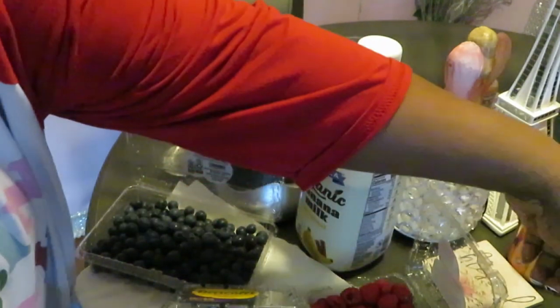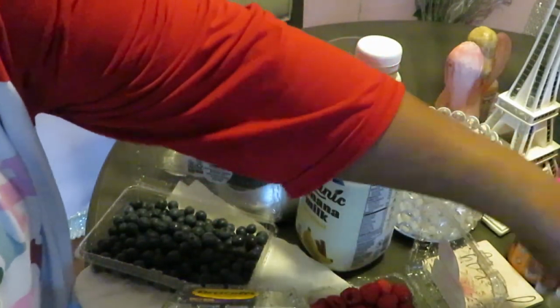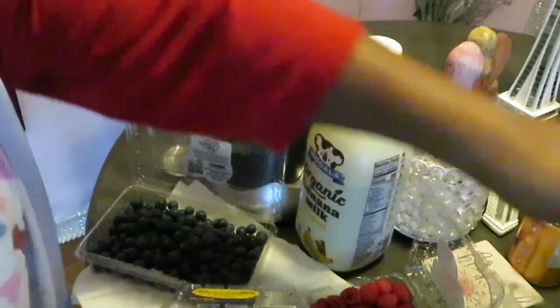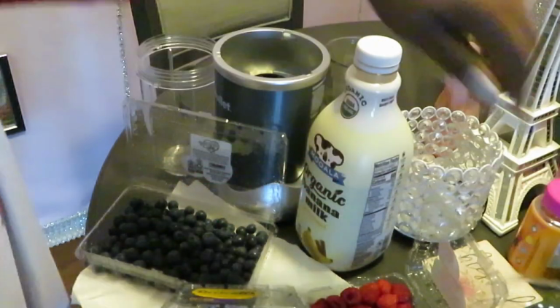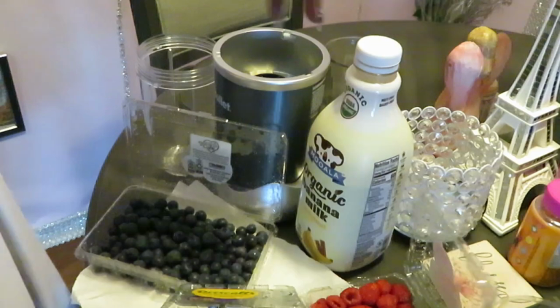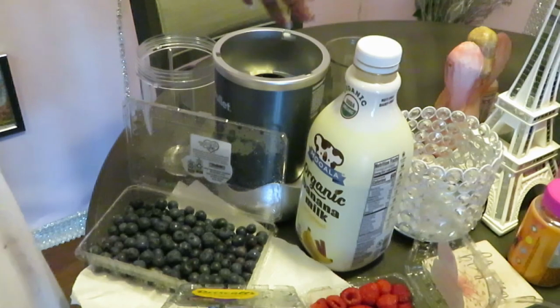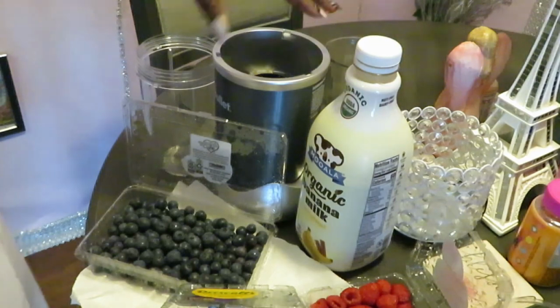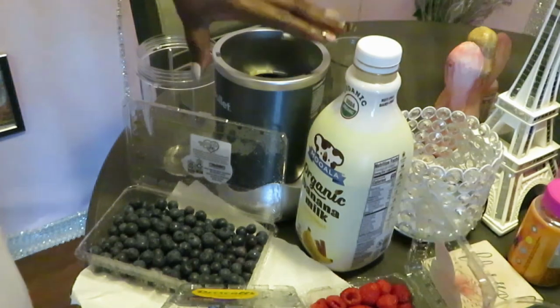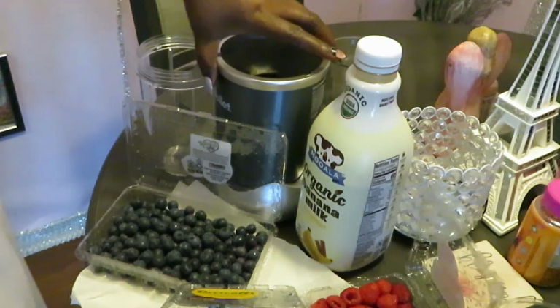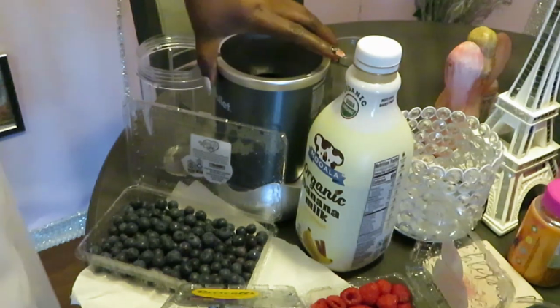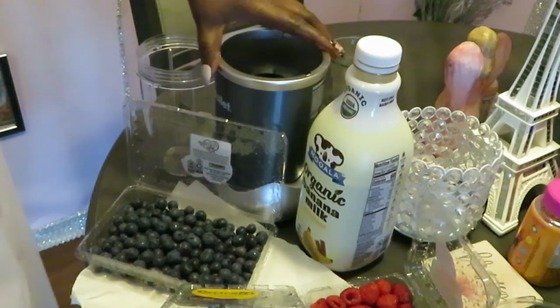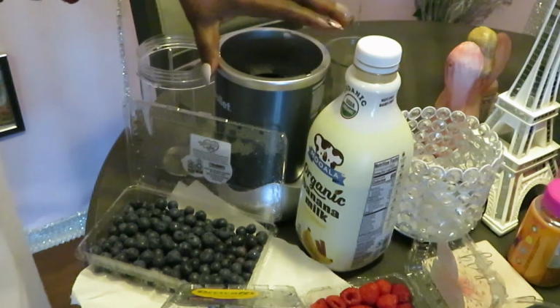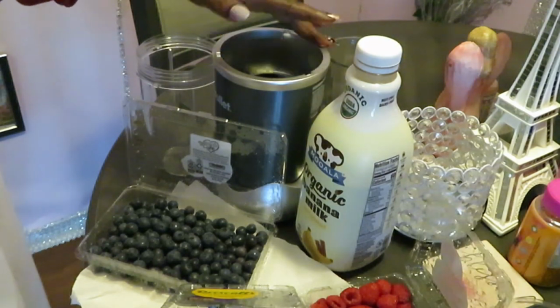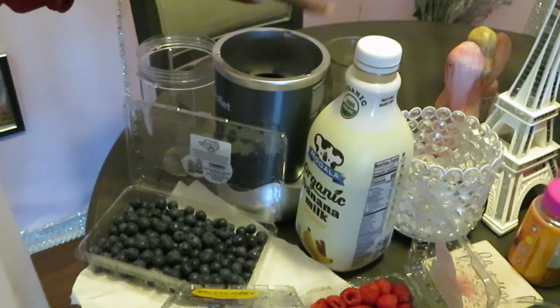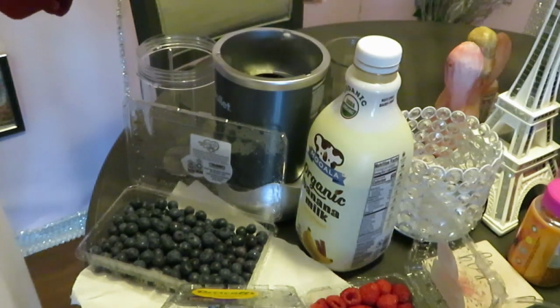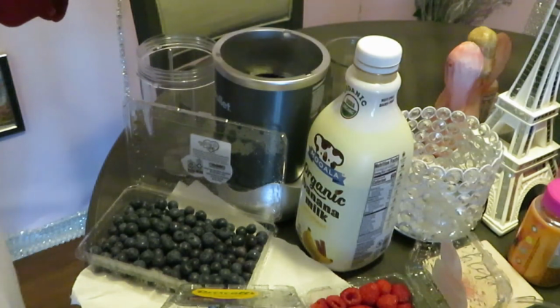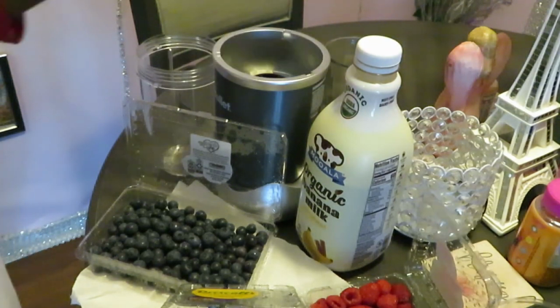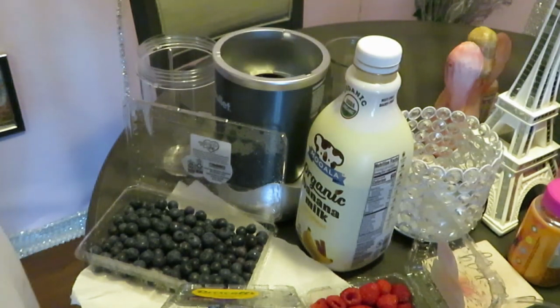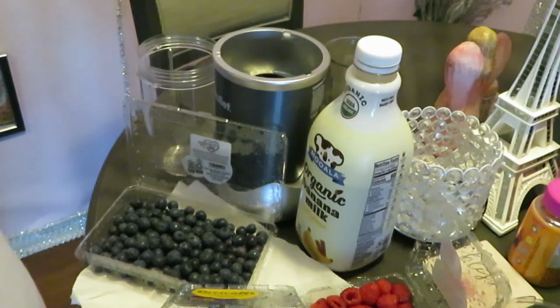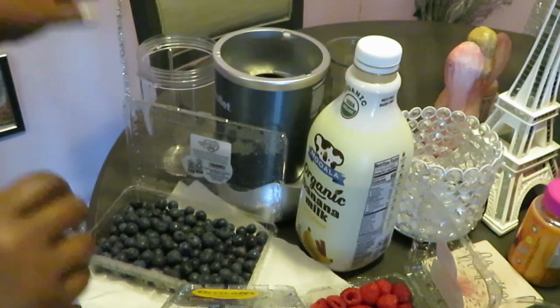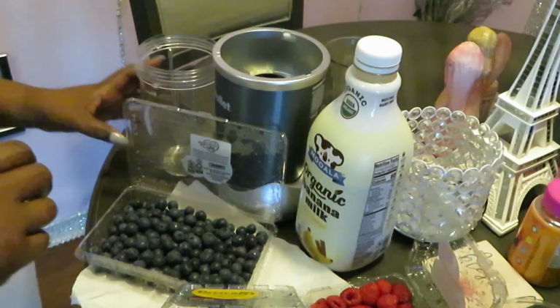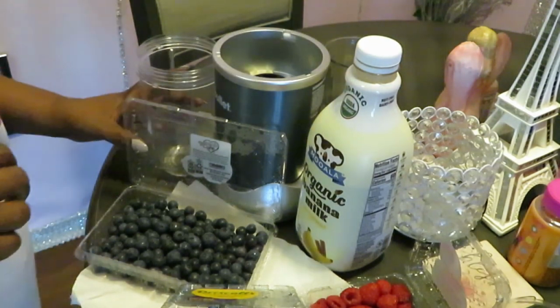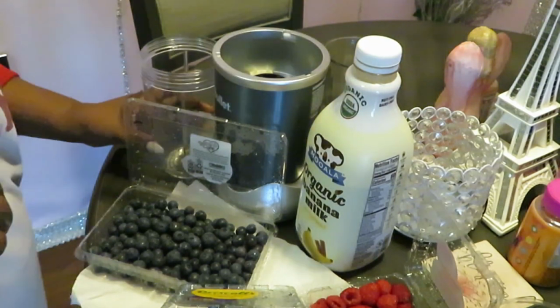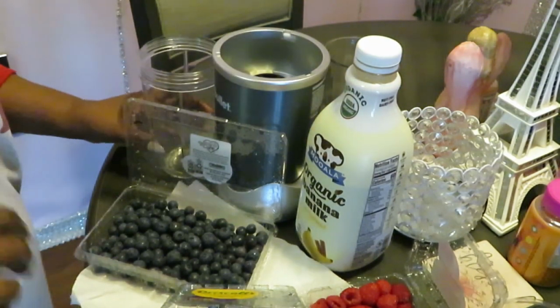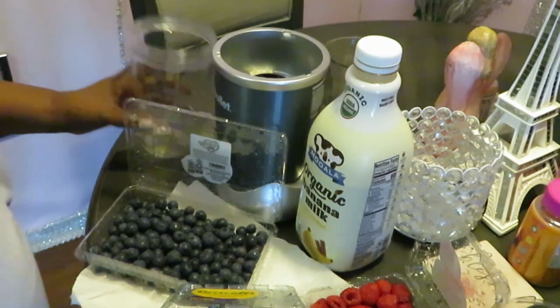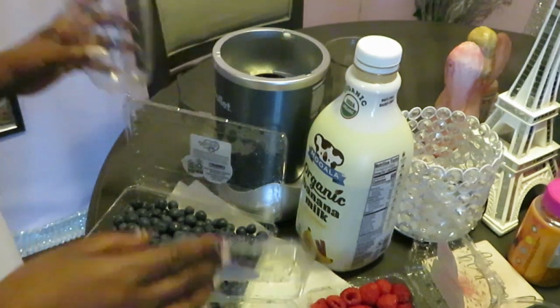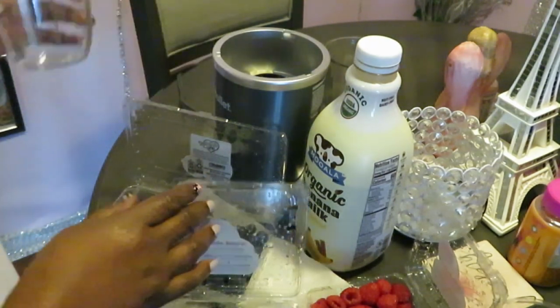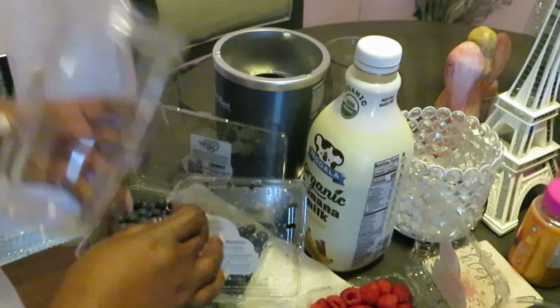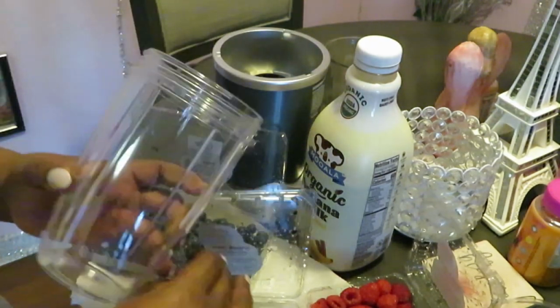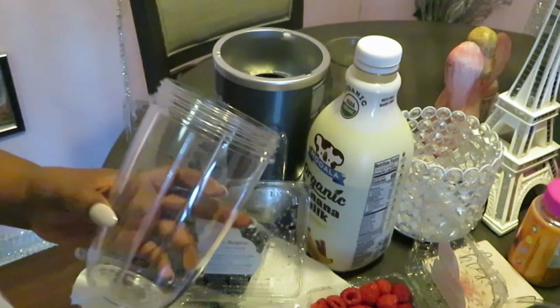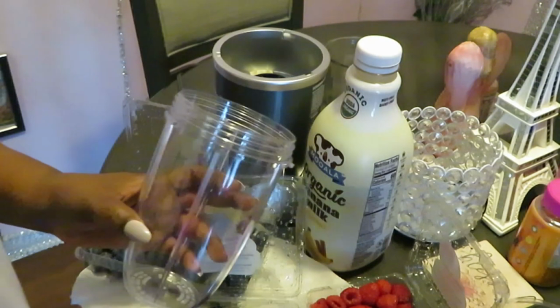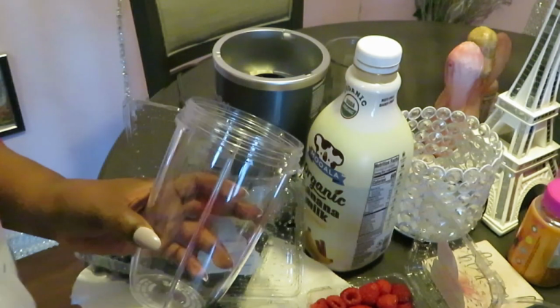You don't need one of those giant machines — this cute little small one is good enough. Alright, let's throw it in.